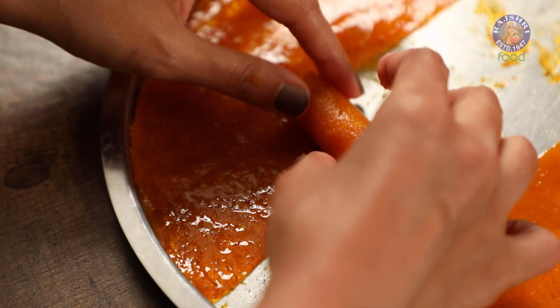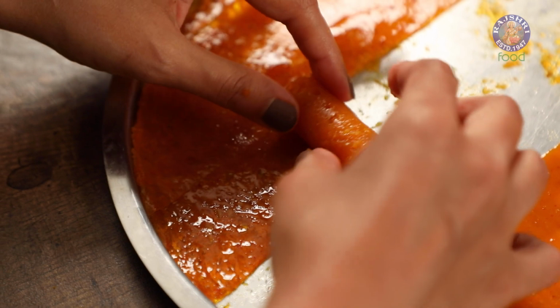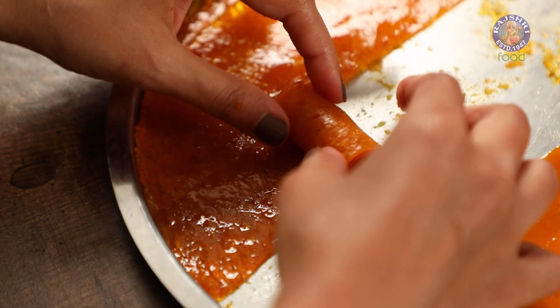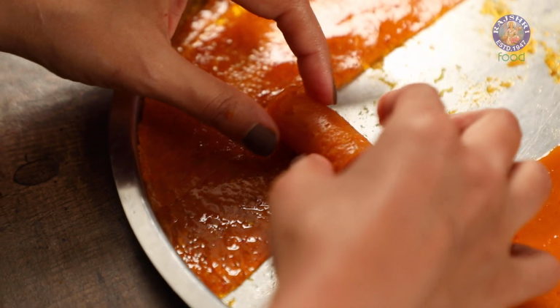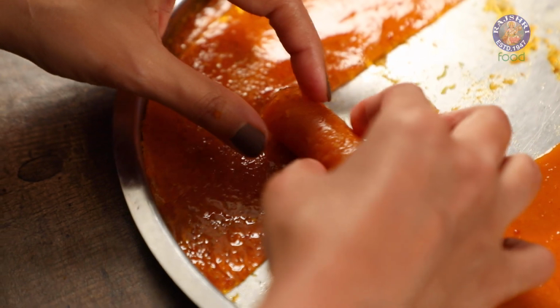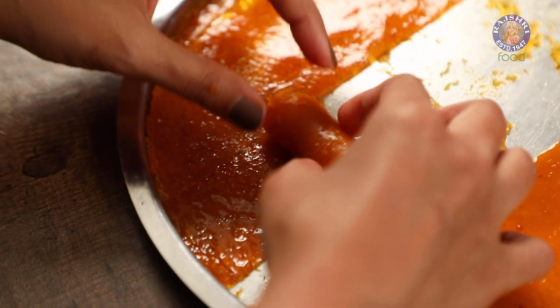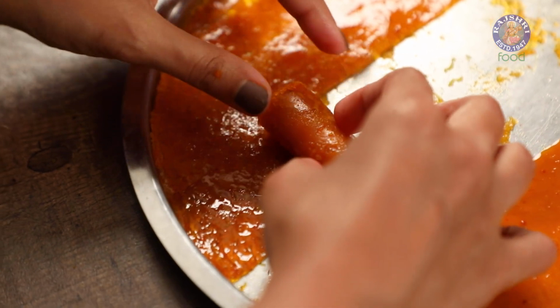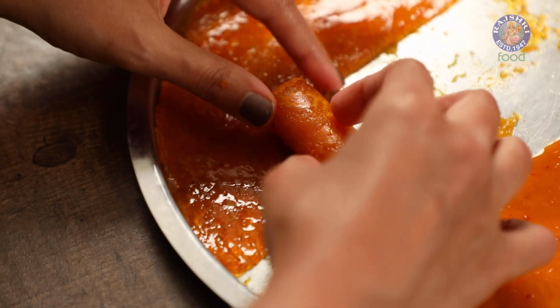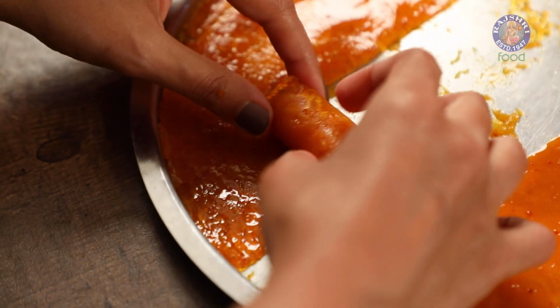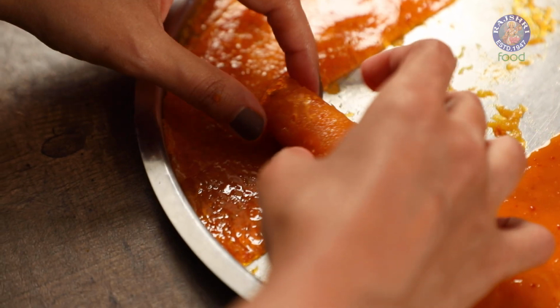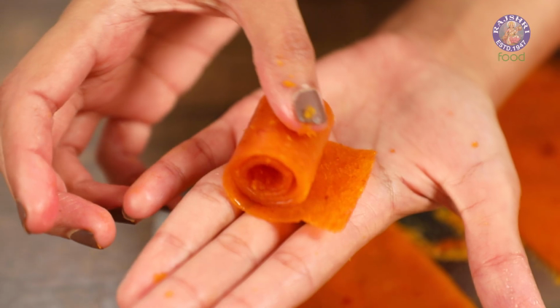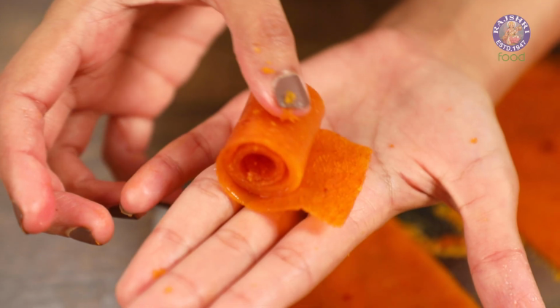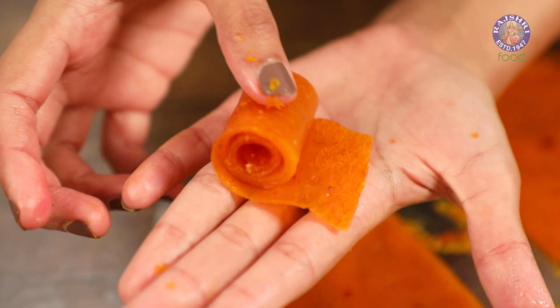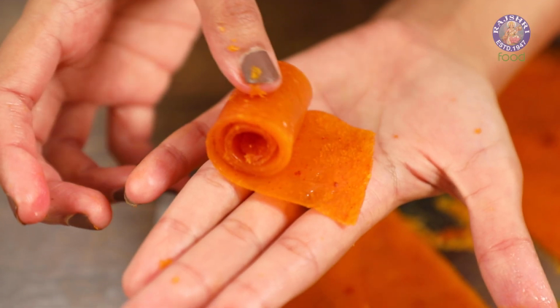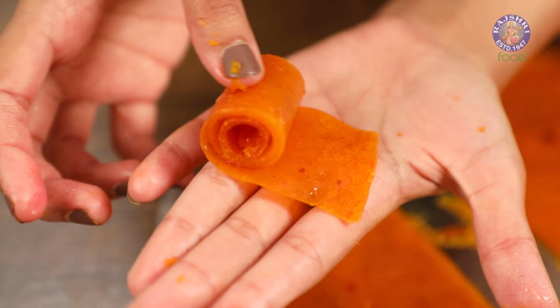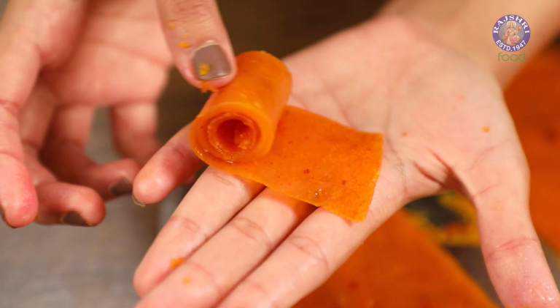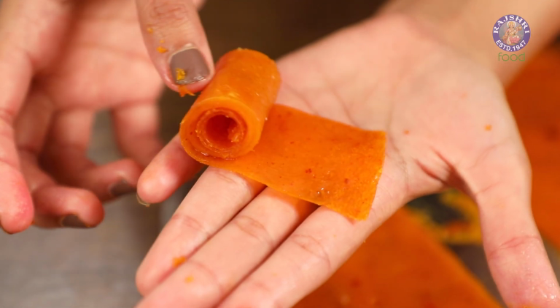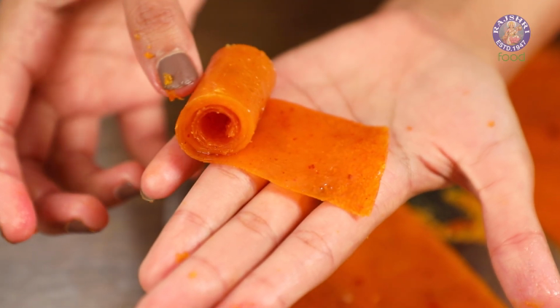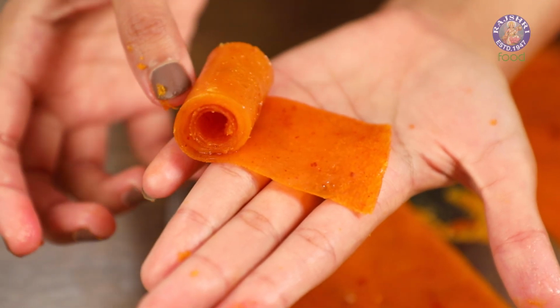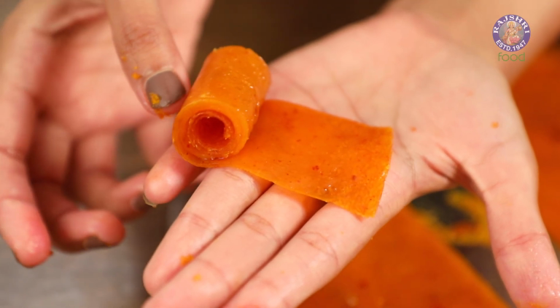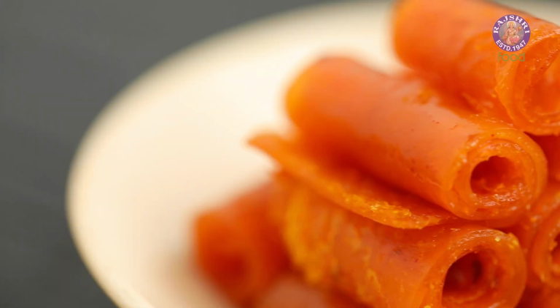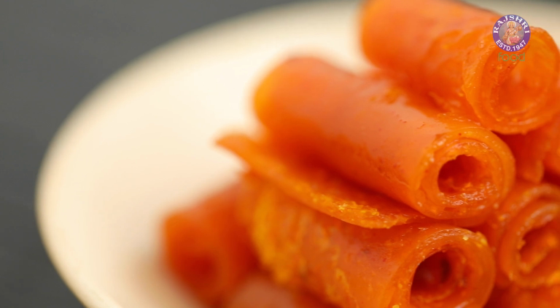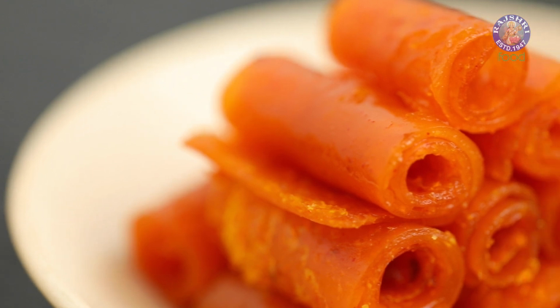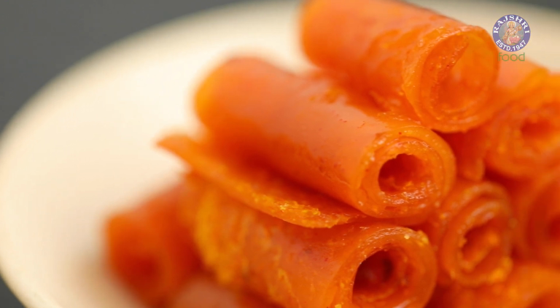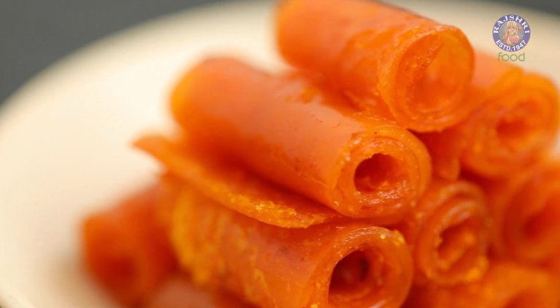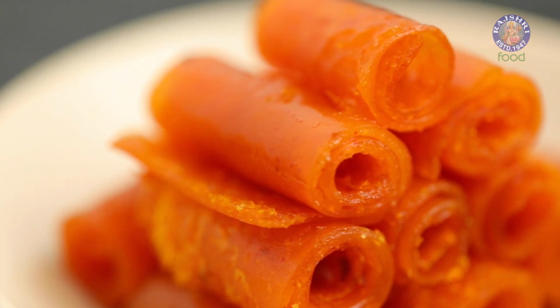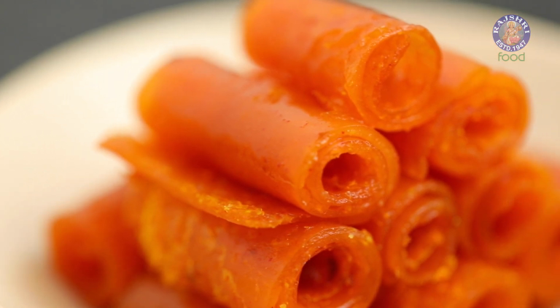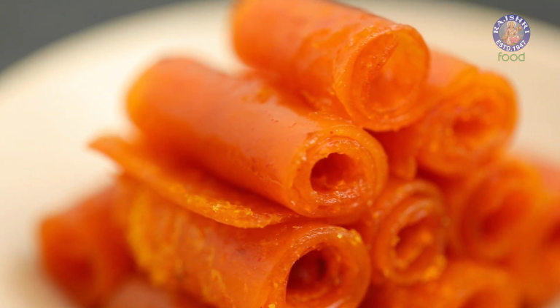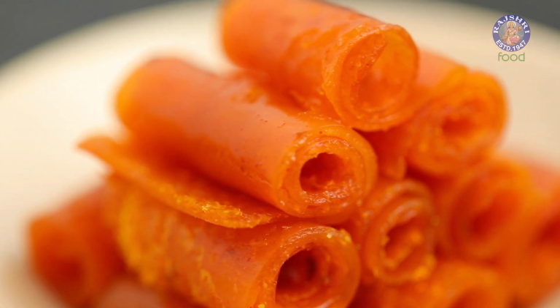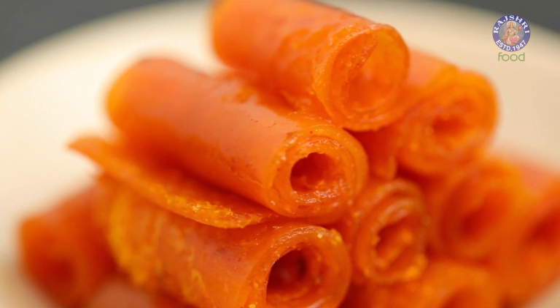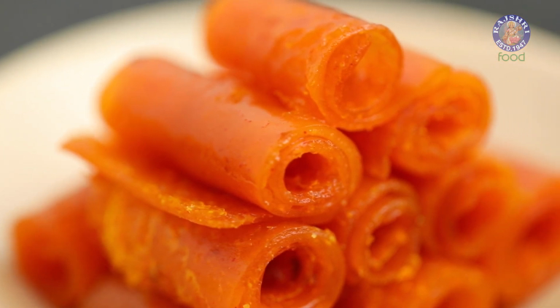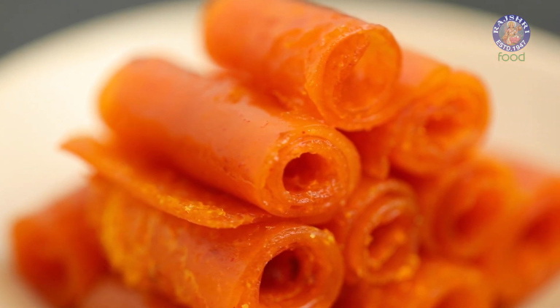Today I'm bringing to you one of the most nostalgic recipes from our childhood. I'm making aam papad today. Let's see how to make it.